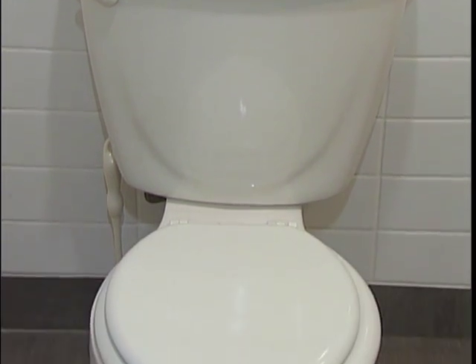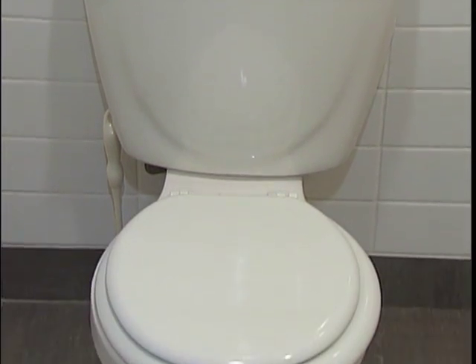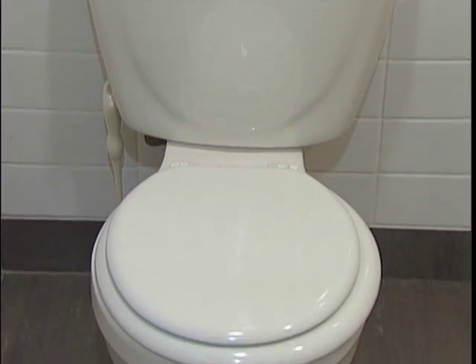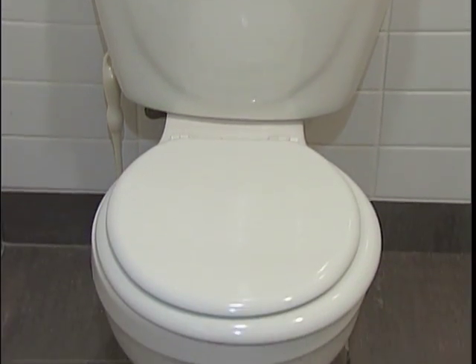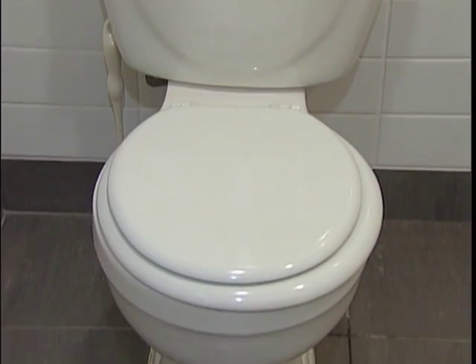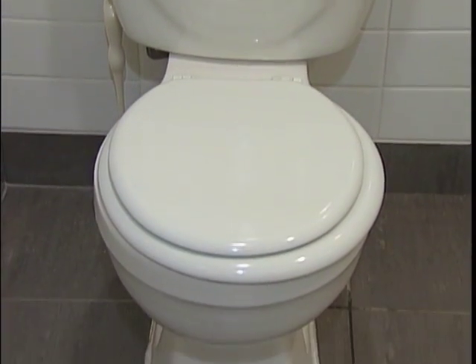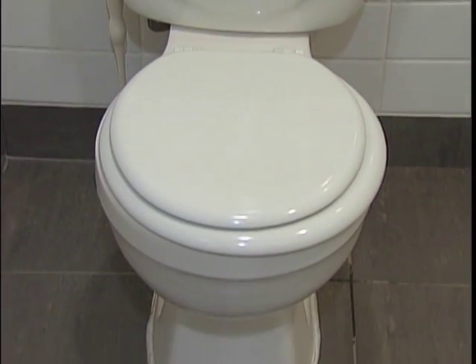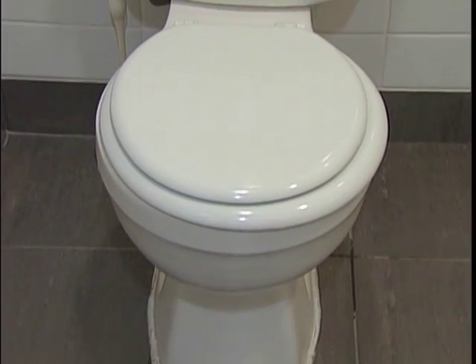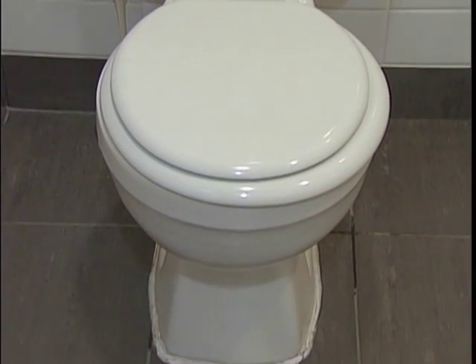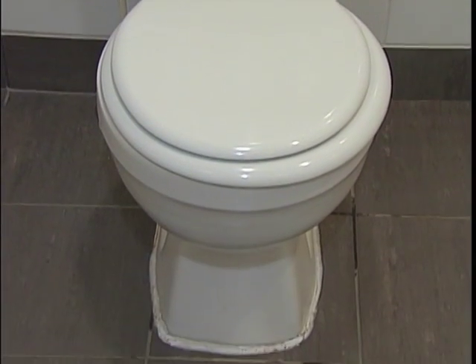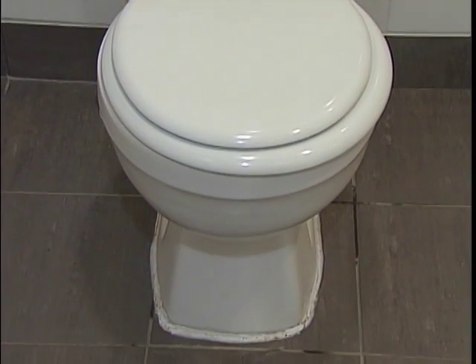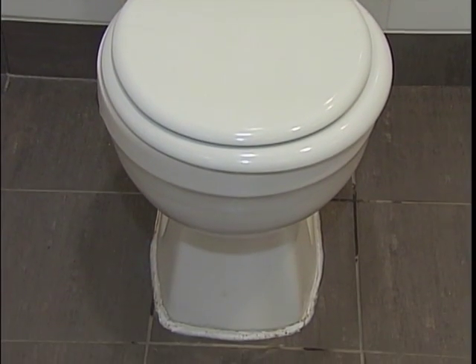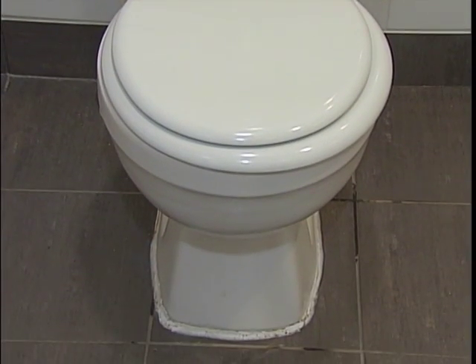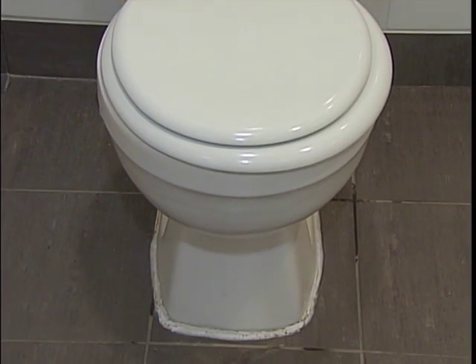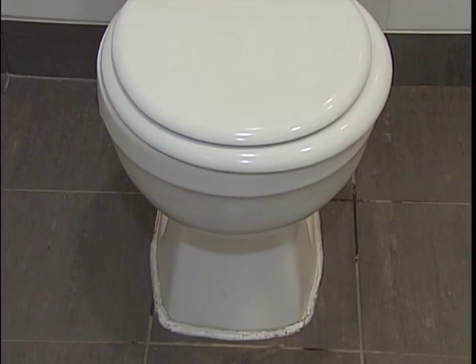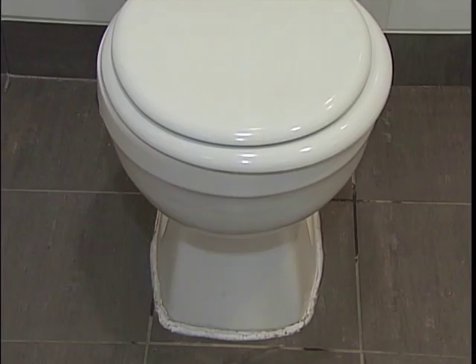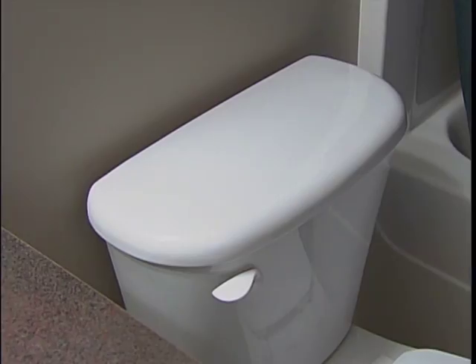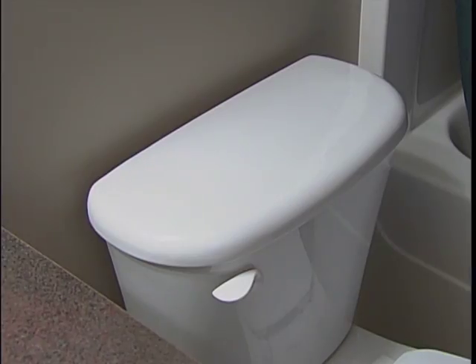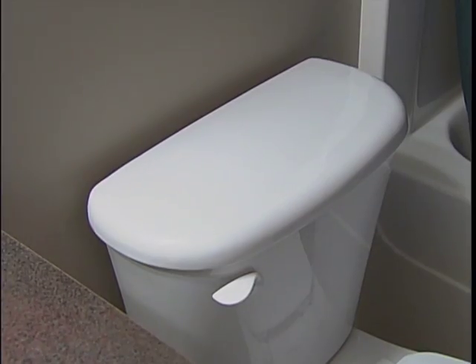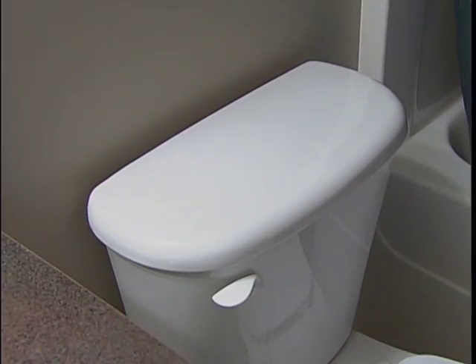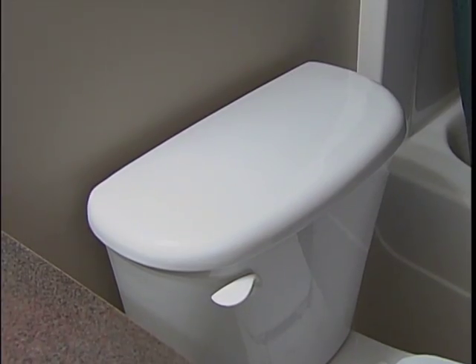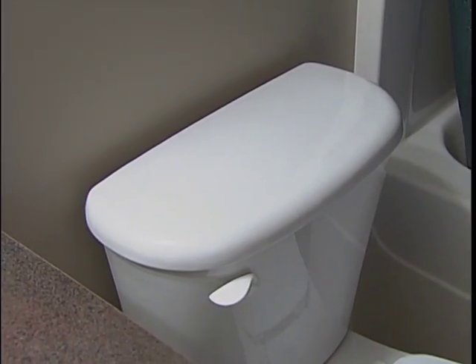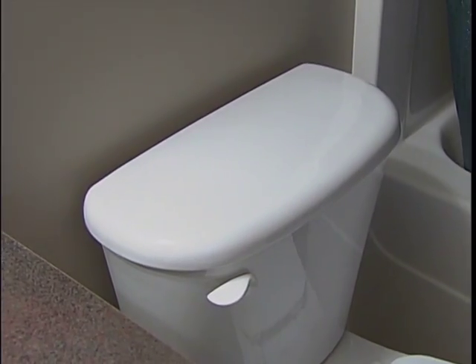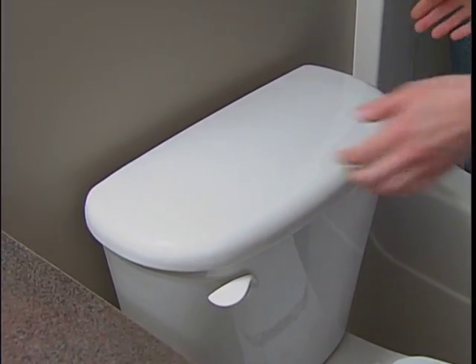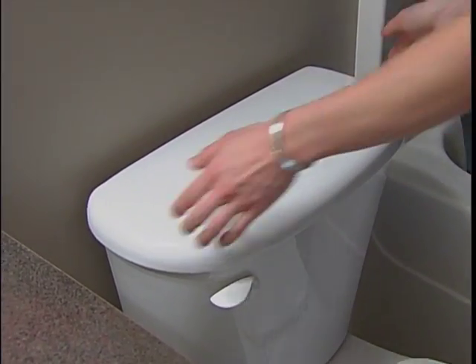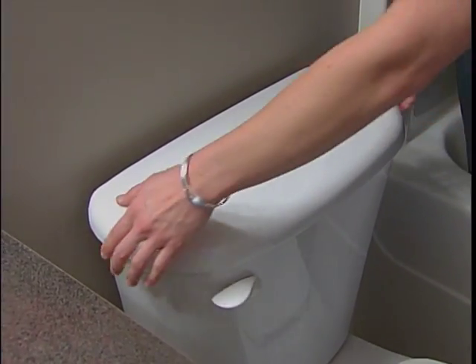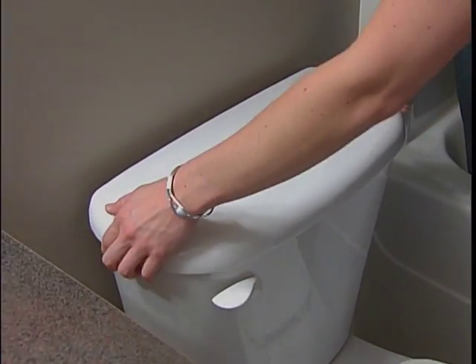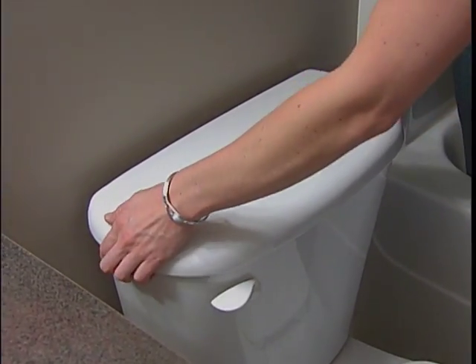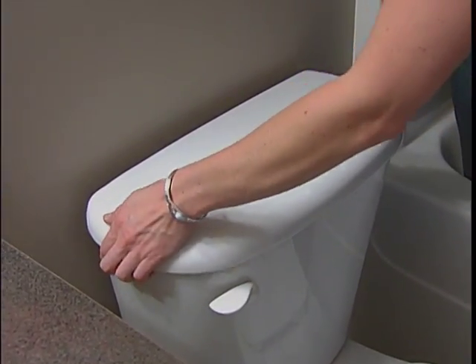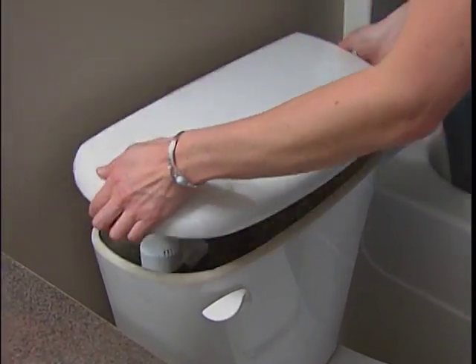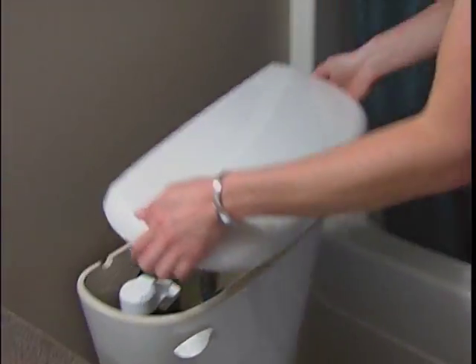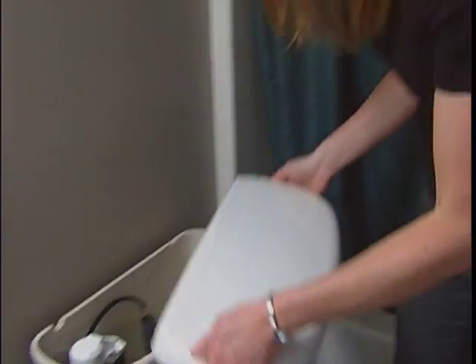Just one leaky toilet could cost you $100 a year. So remember to take the simple three-step leaky toilet test.